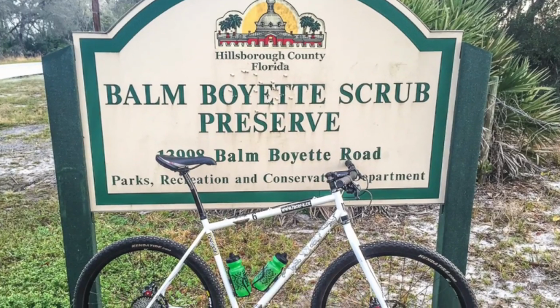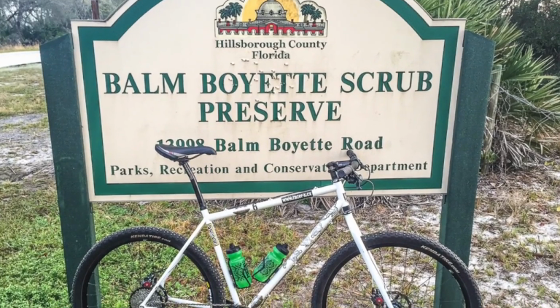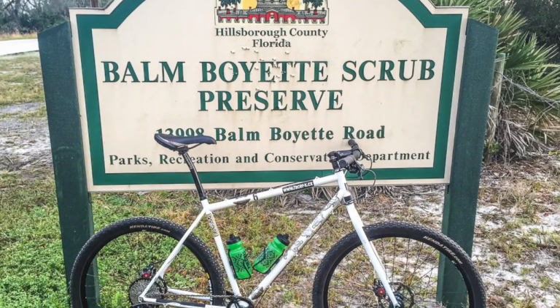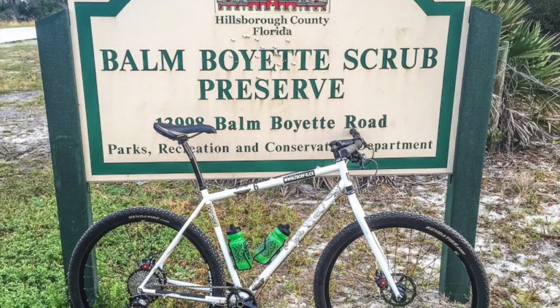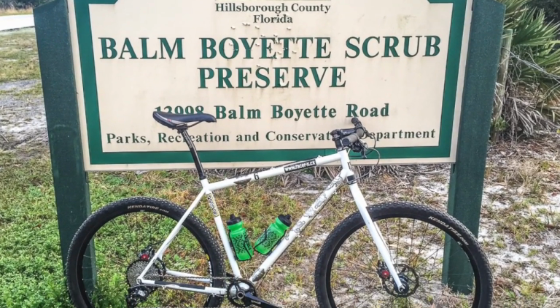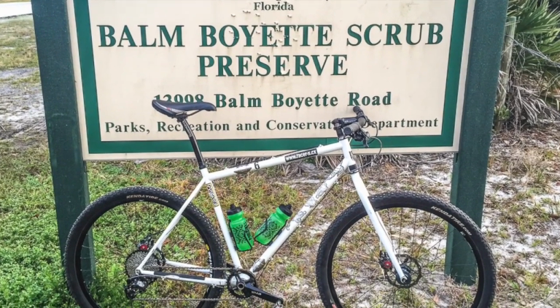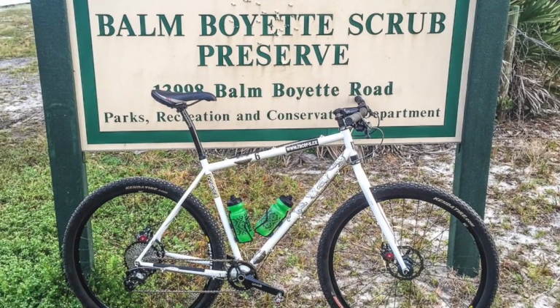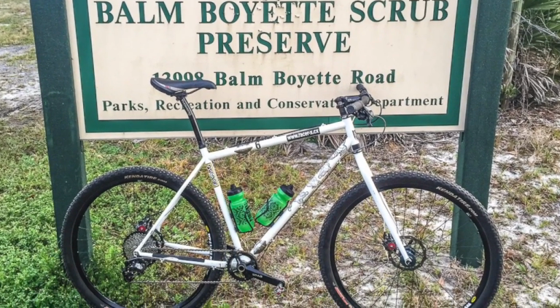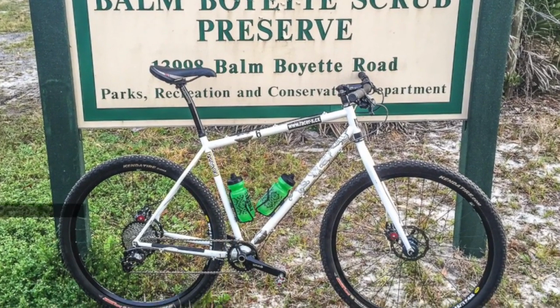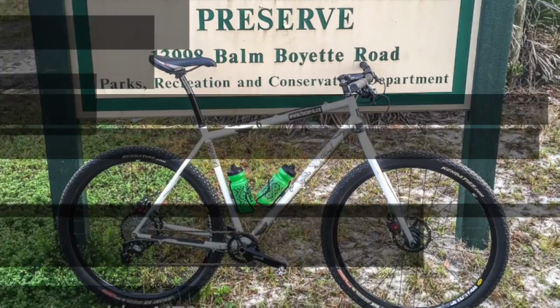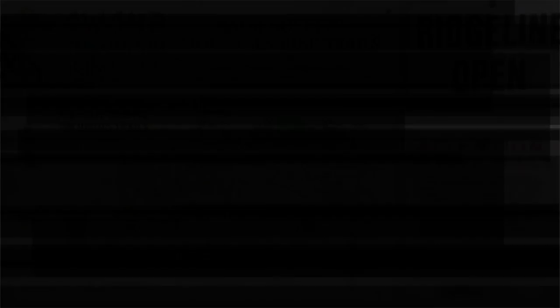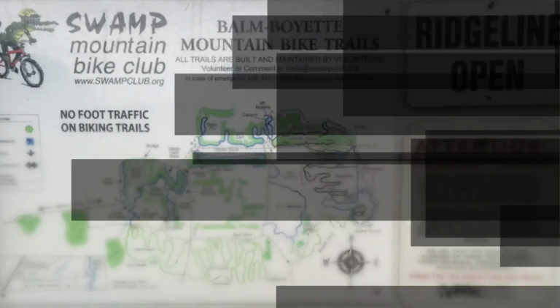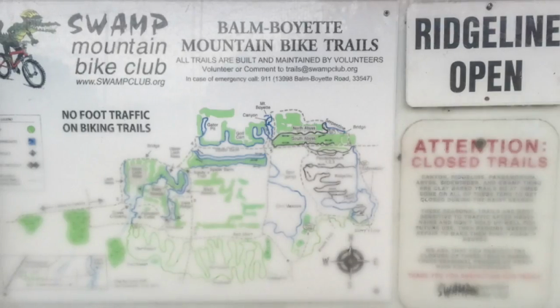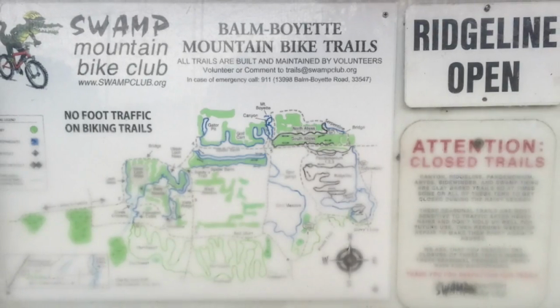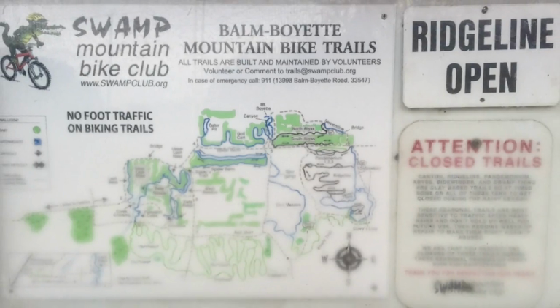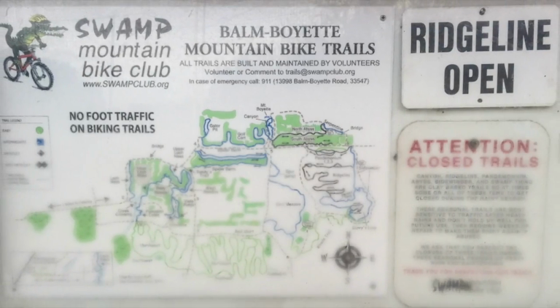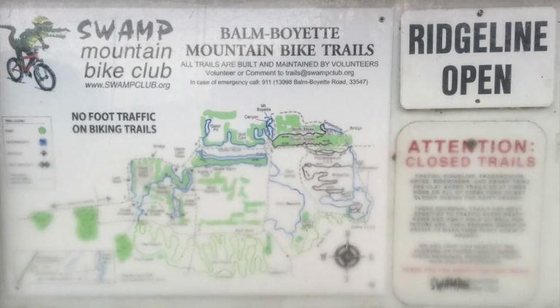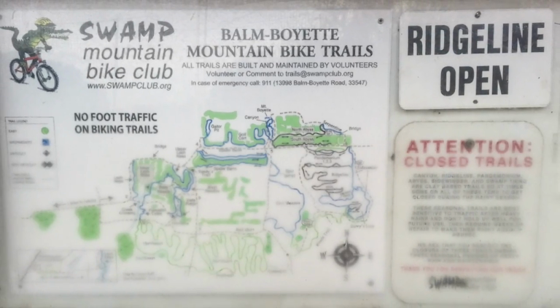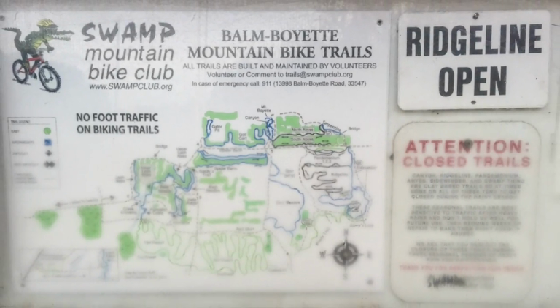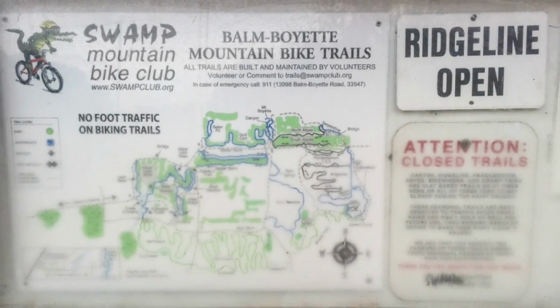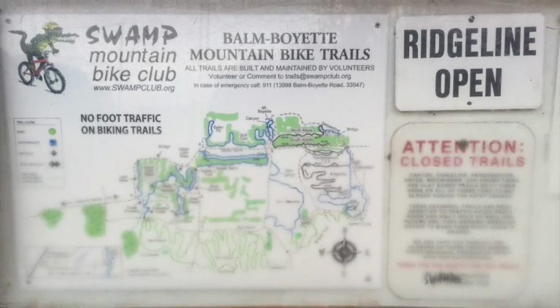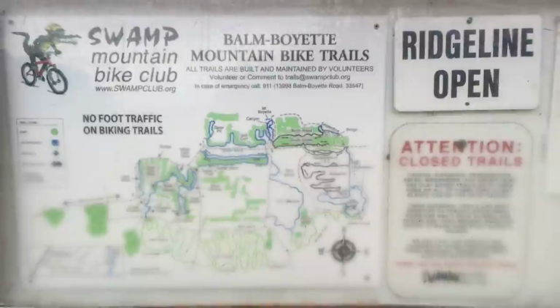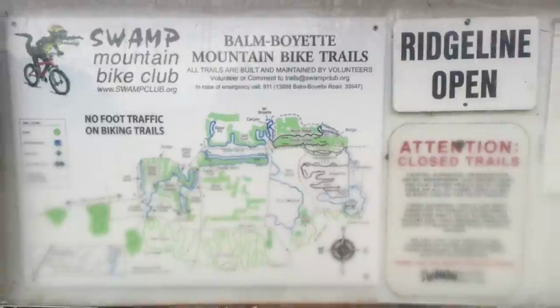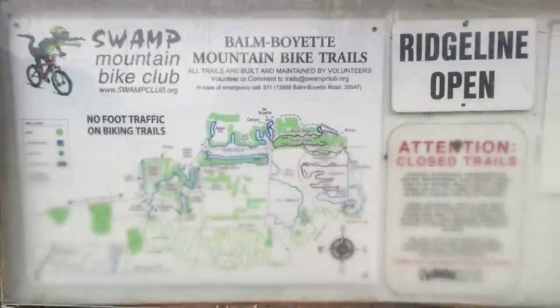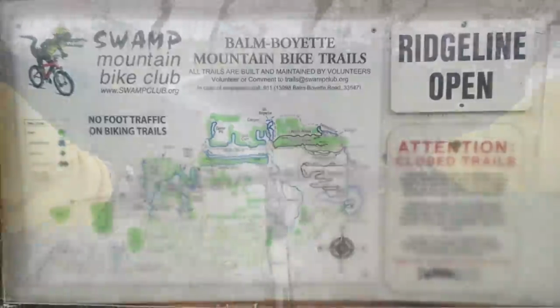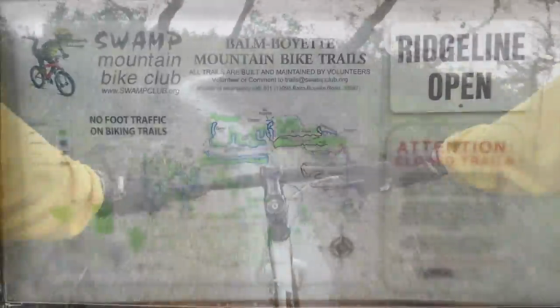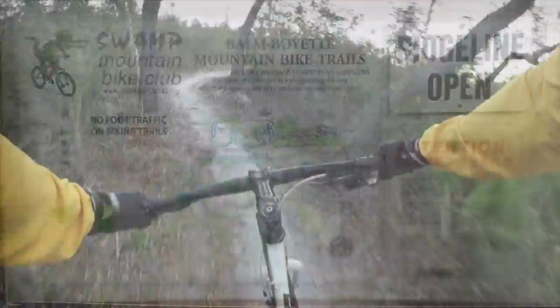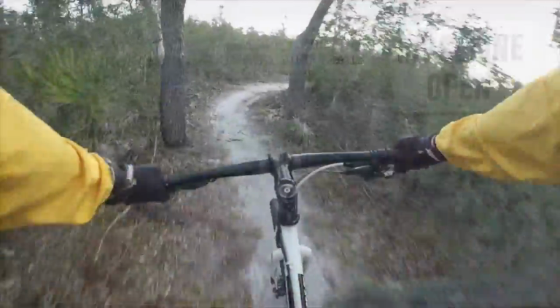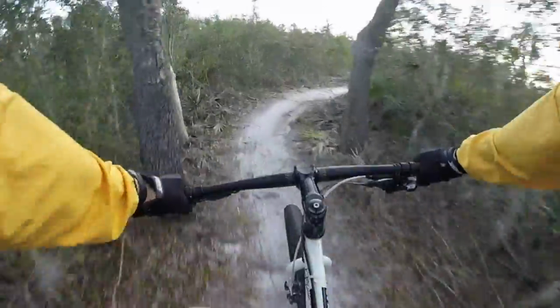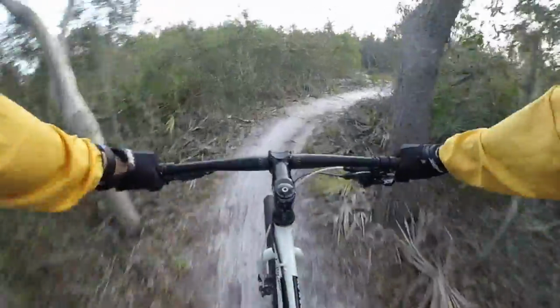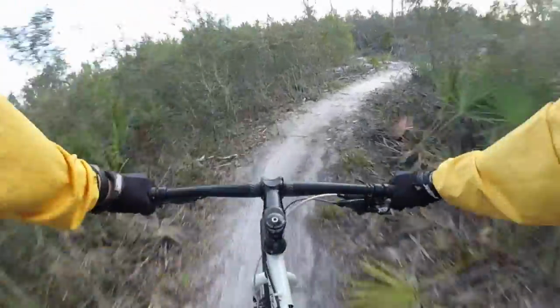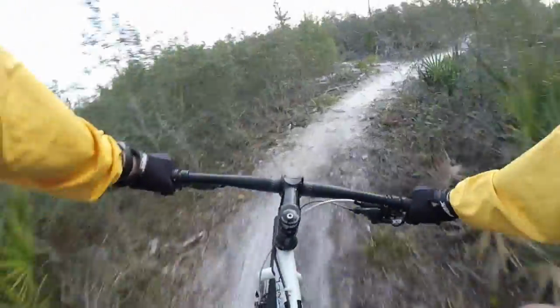Hey everybody, welcome back. Dave Alden here with another featured trail. This week it's Bomboyette Scrub Preserve in Lithia, Florida.